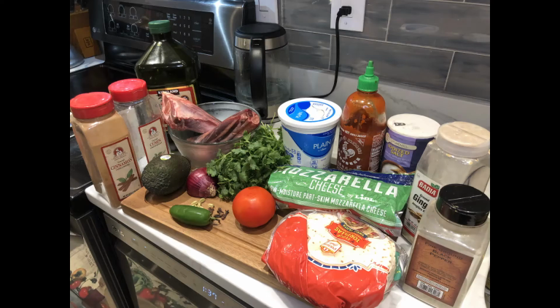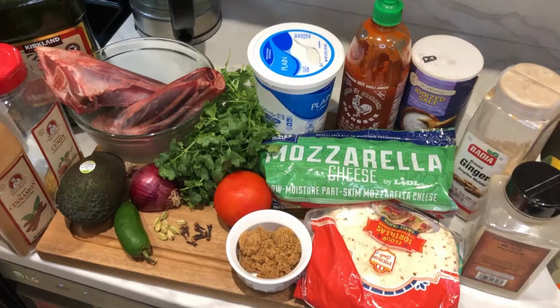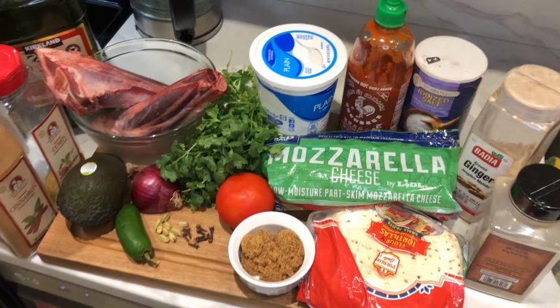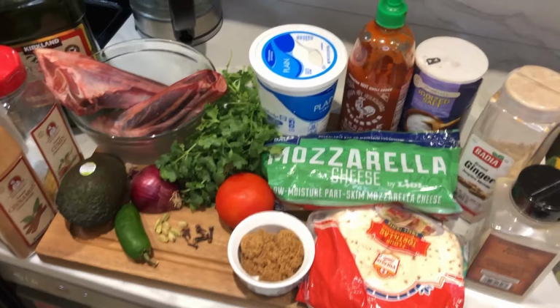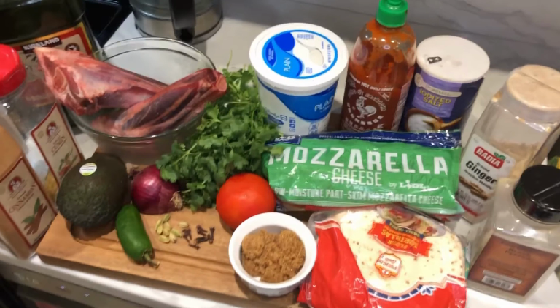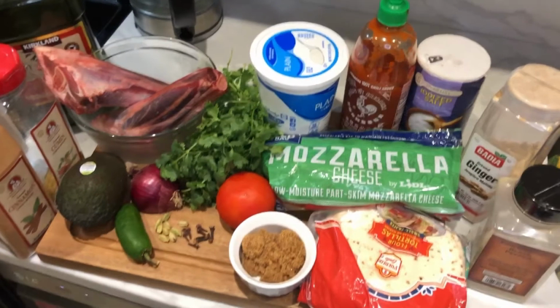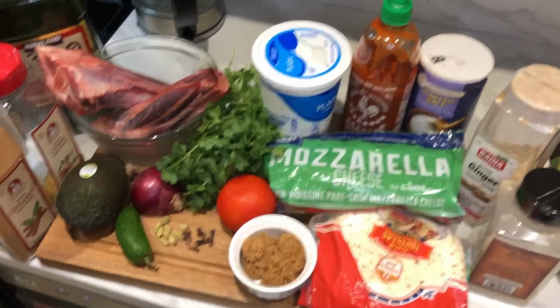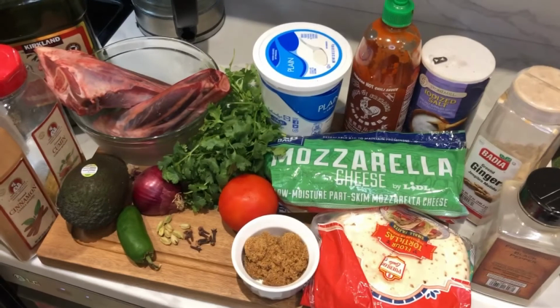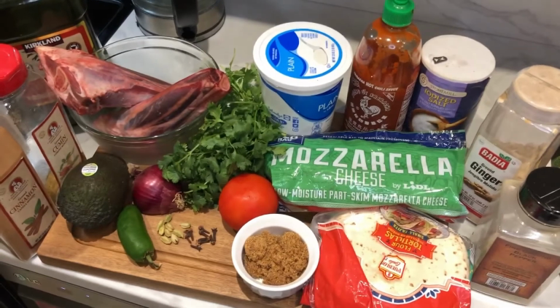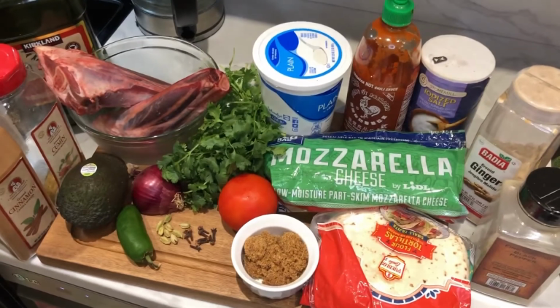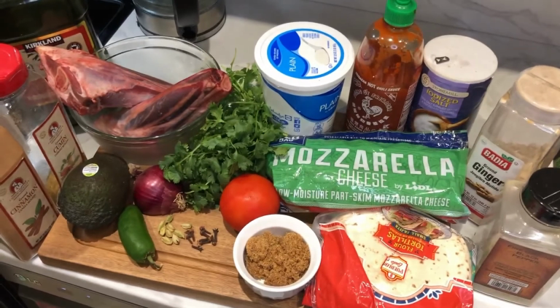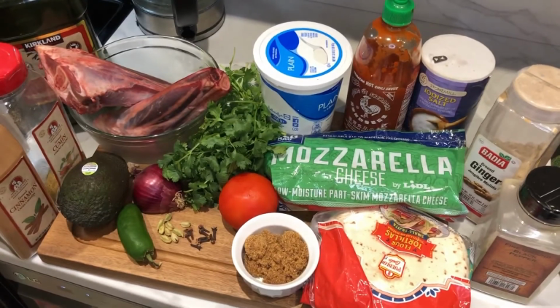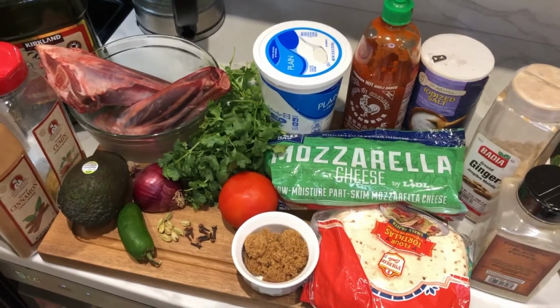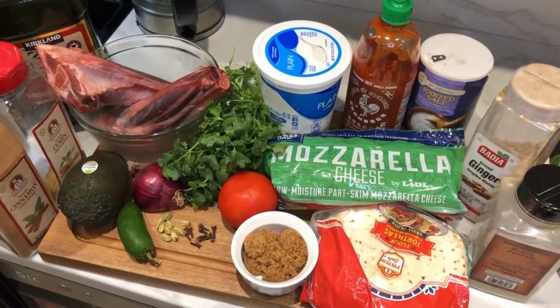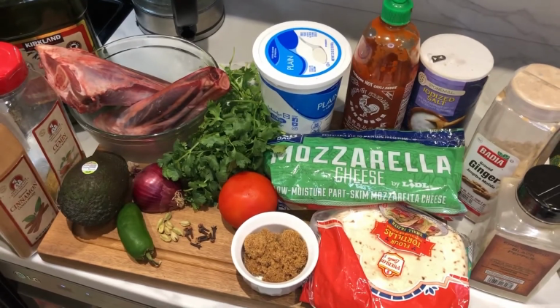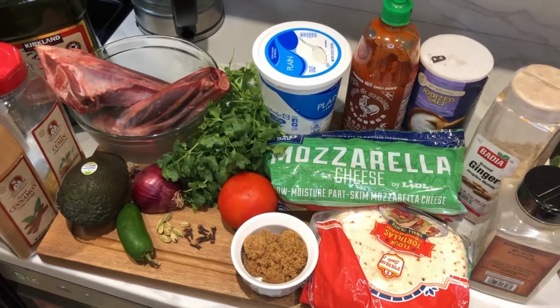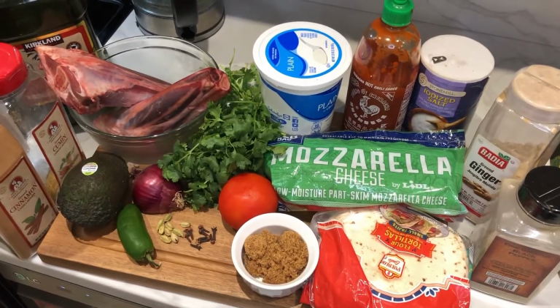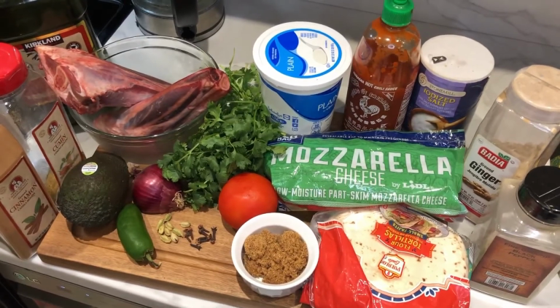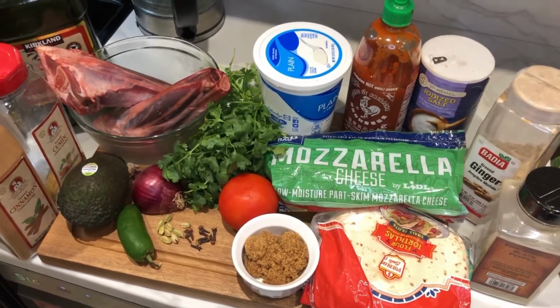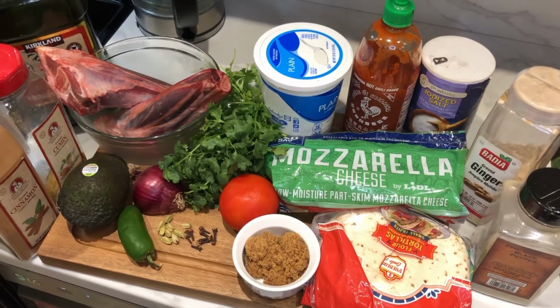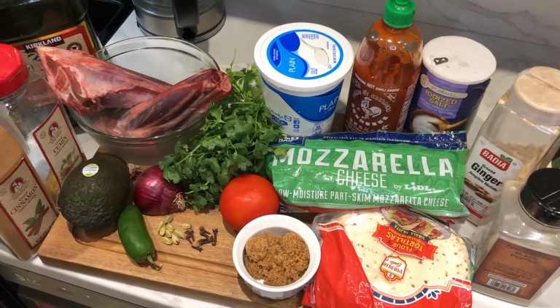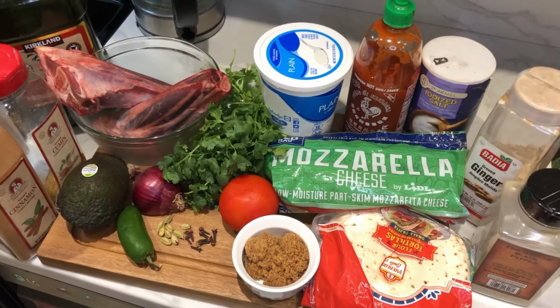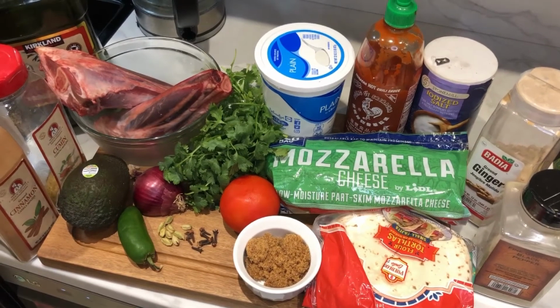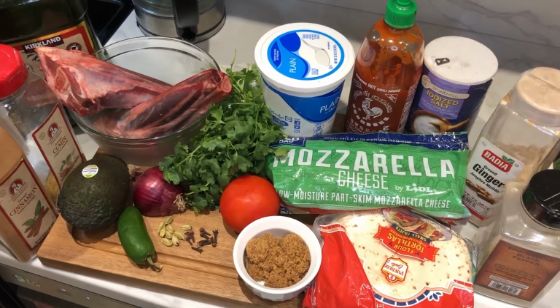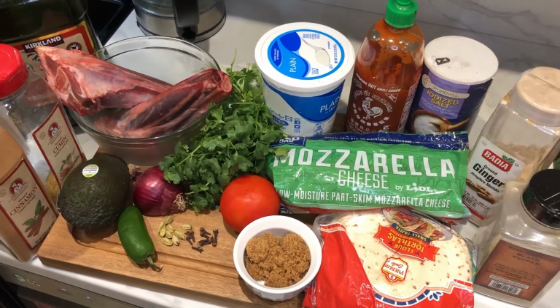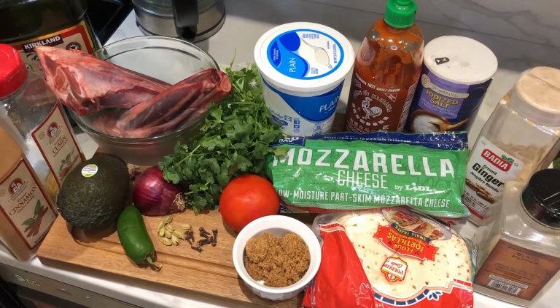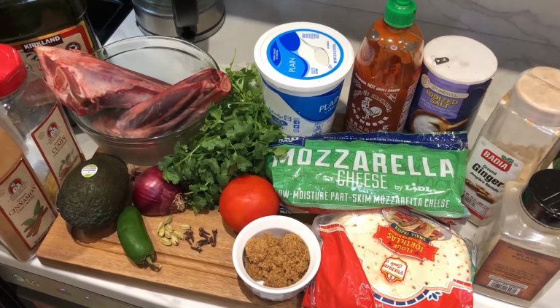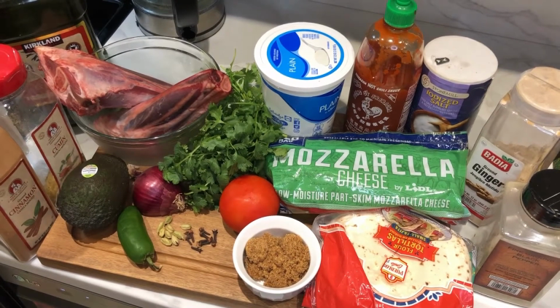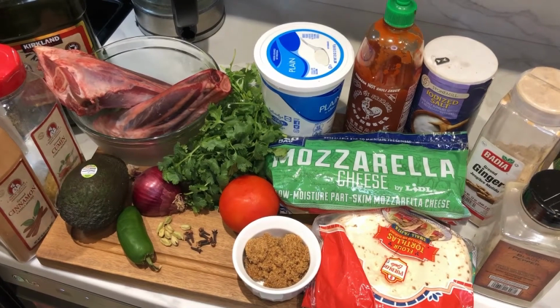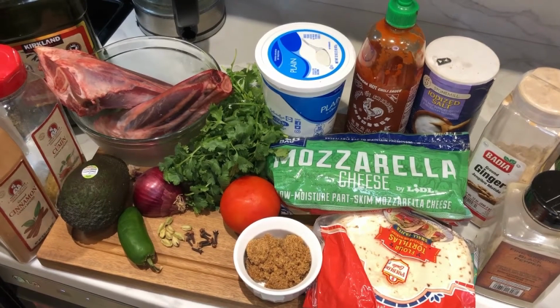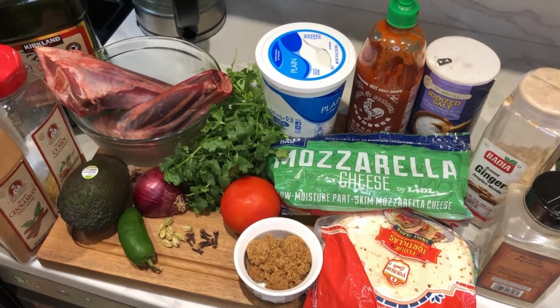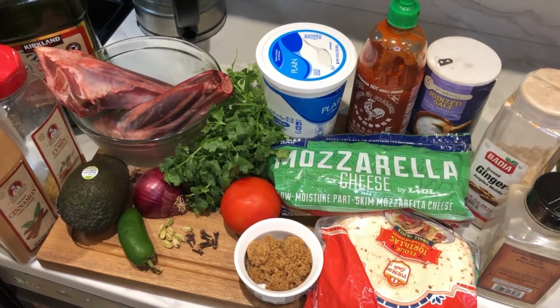Hello everyone. Today we're going to be making some lamb tacos.